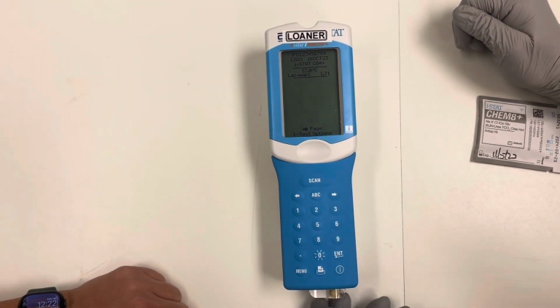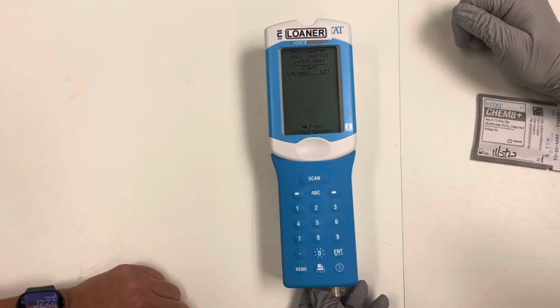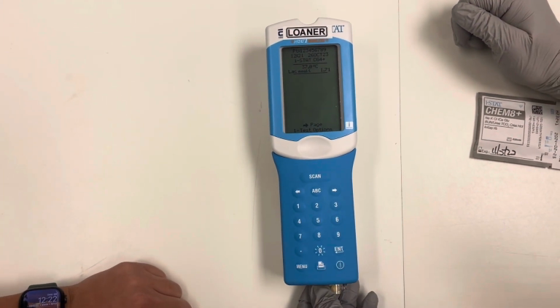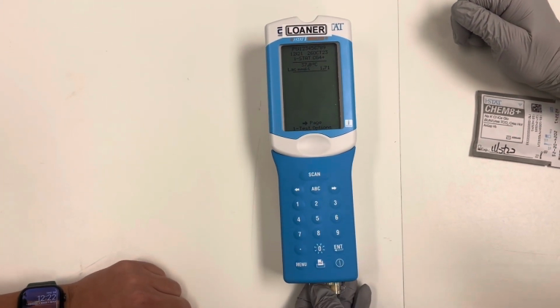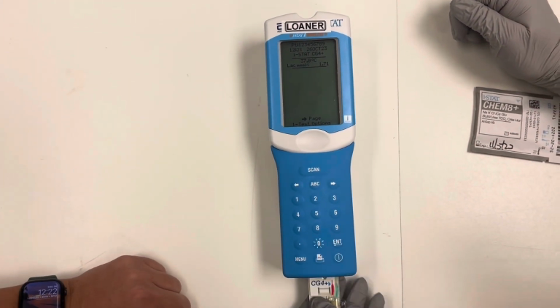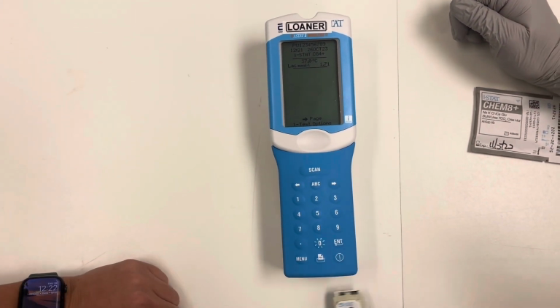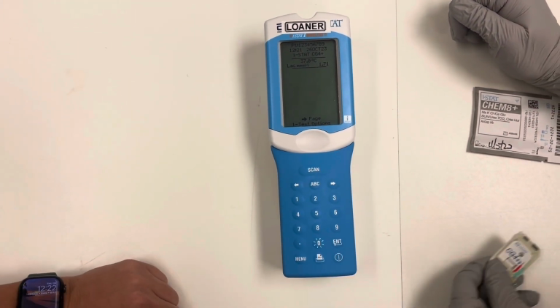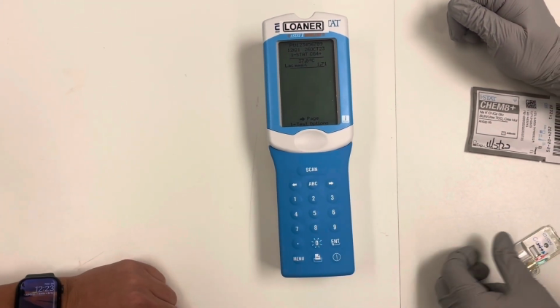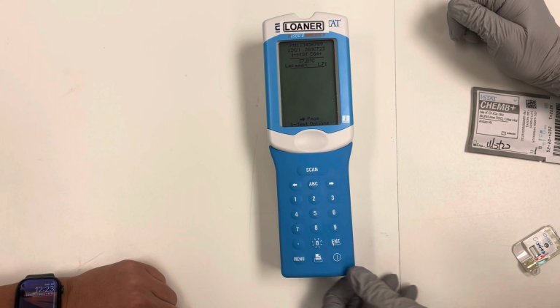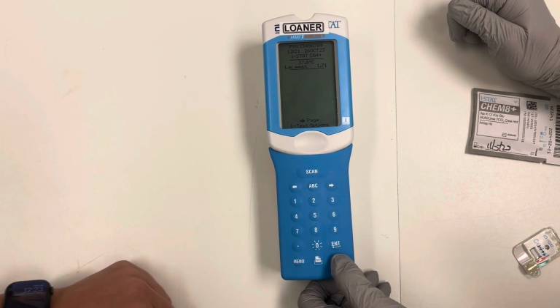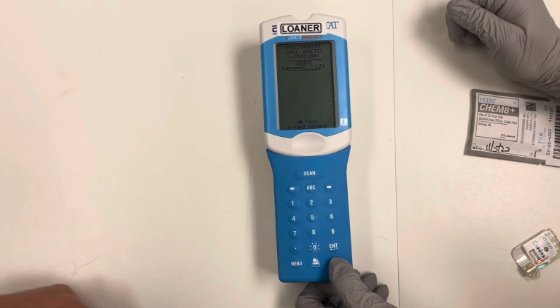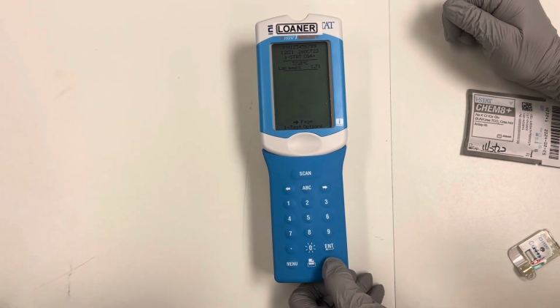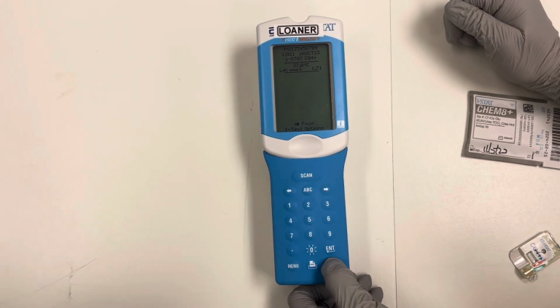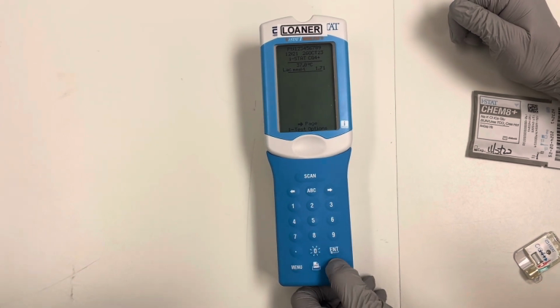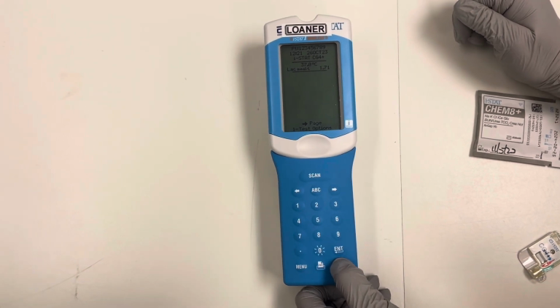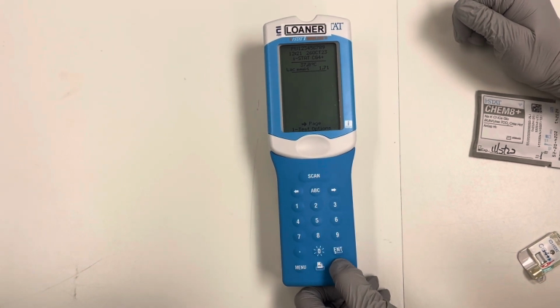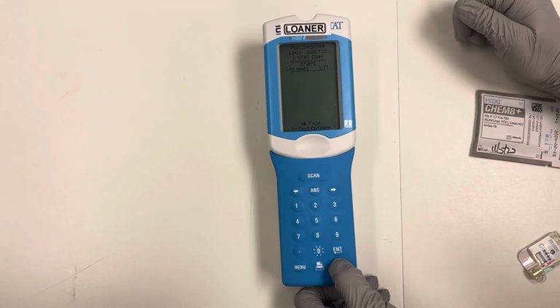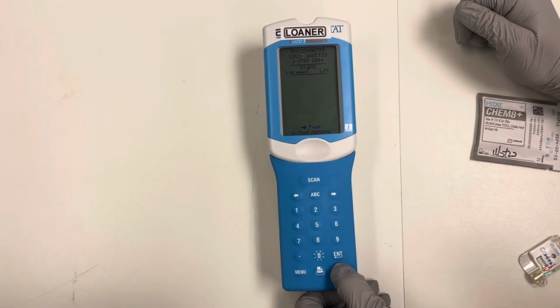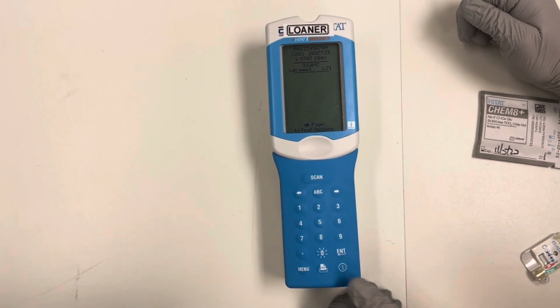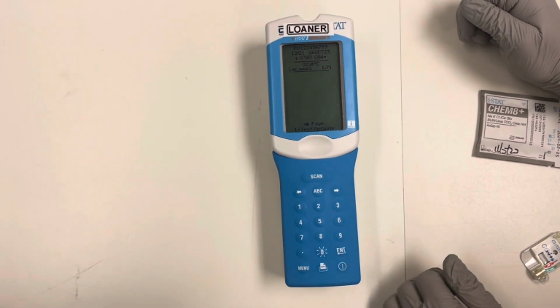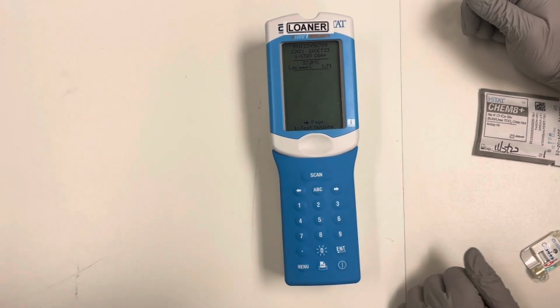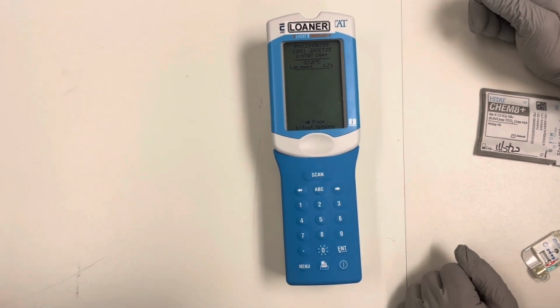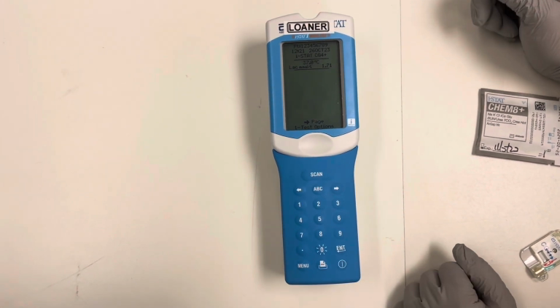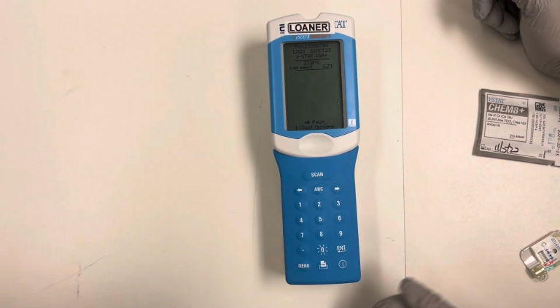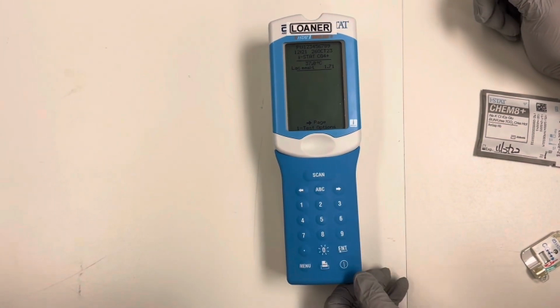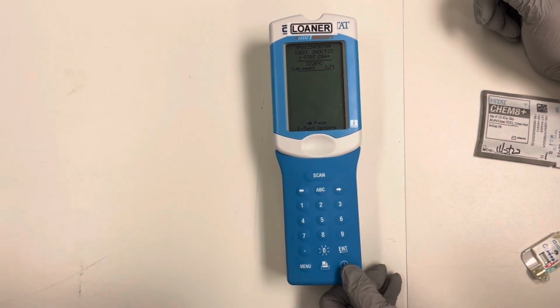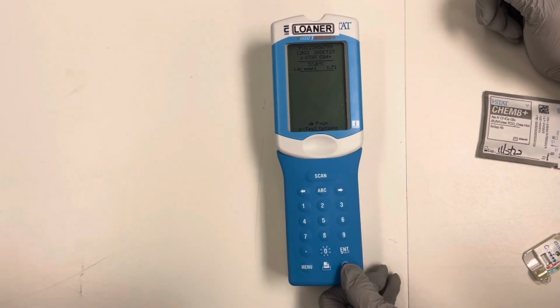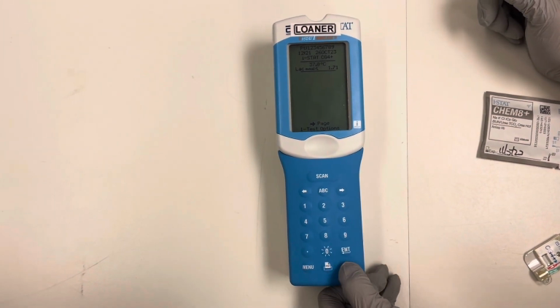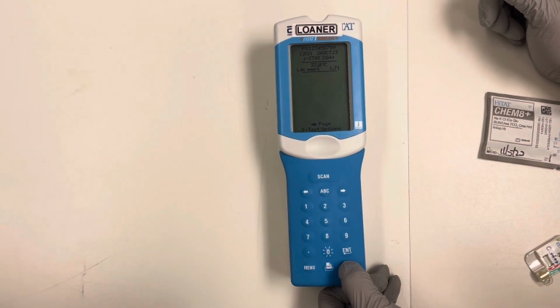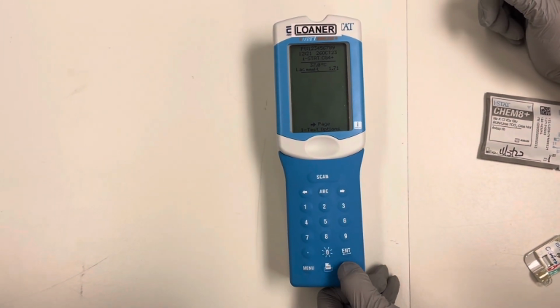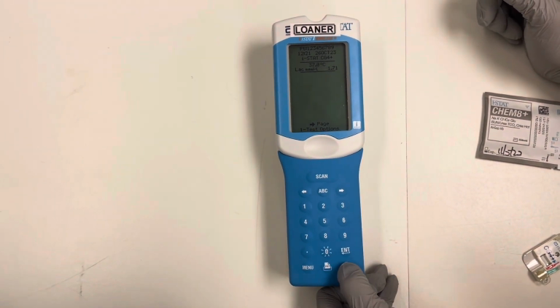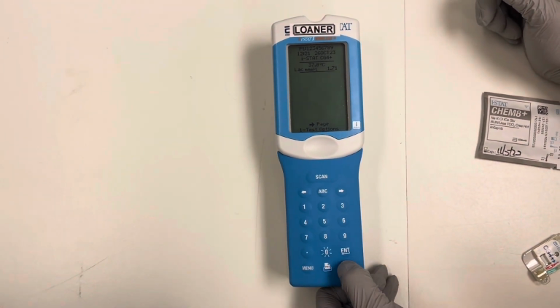So you are done with your test. You can remove the test card and you can power it off. When you power it off, that's what sends it to the electronic health record.